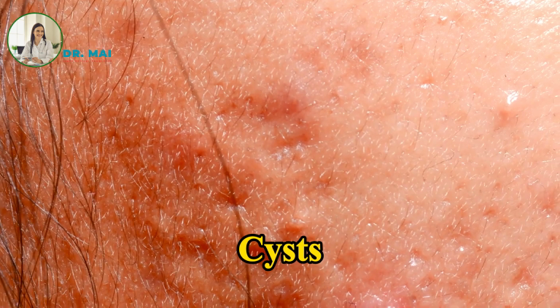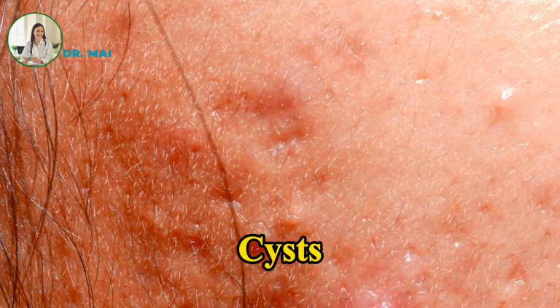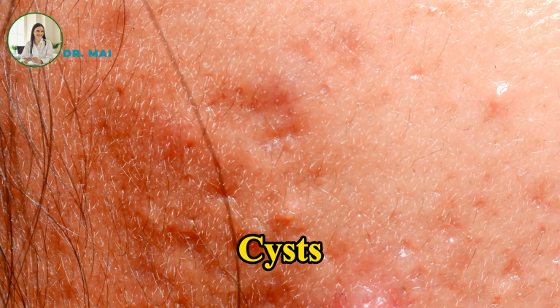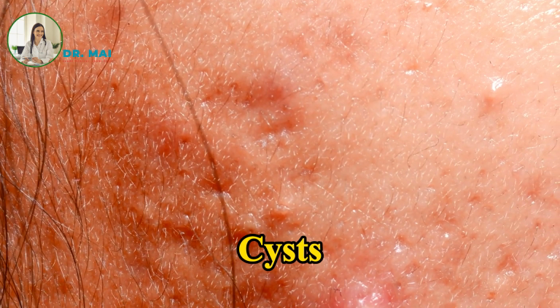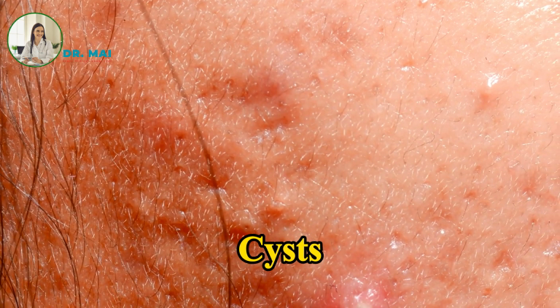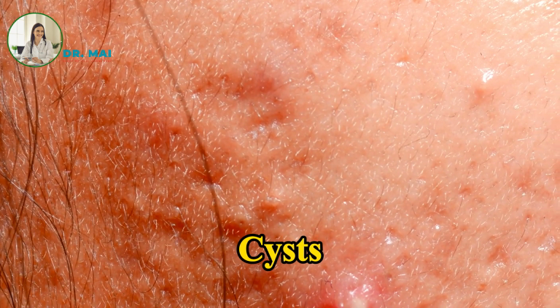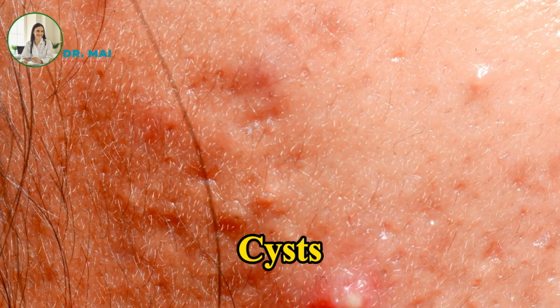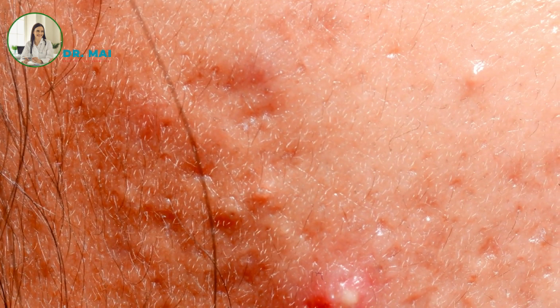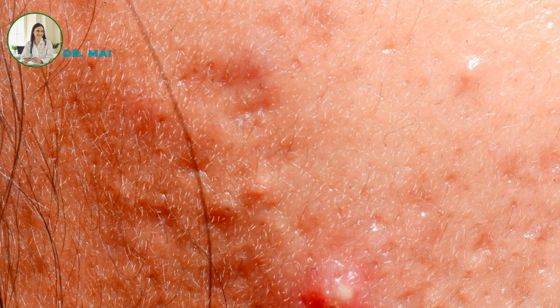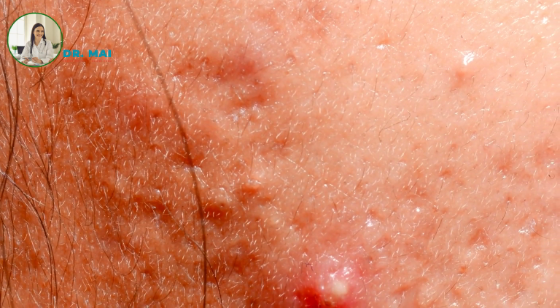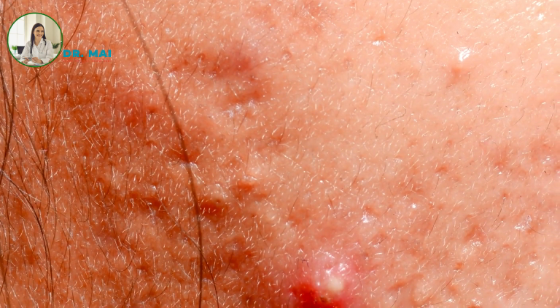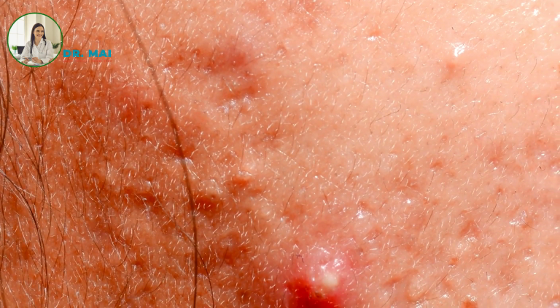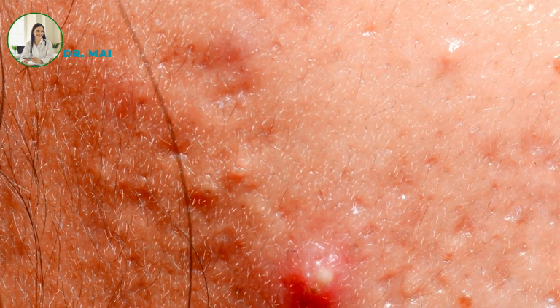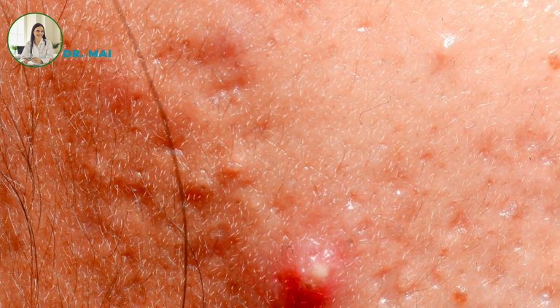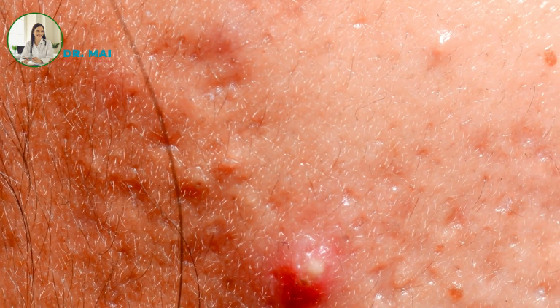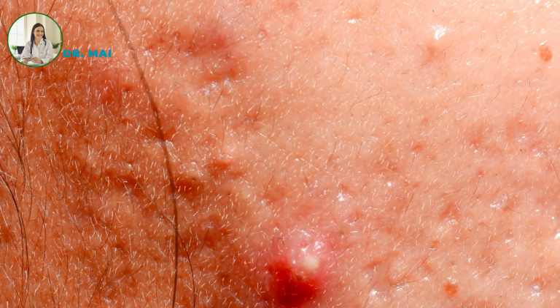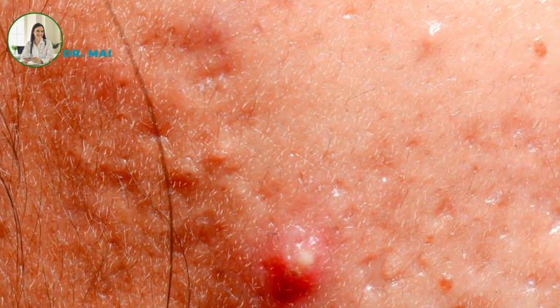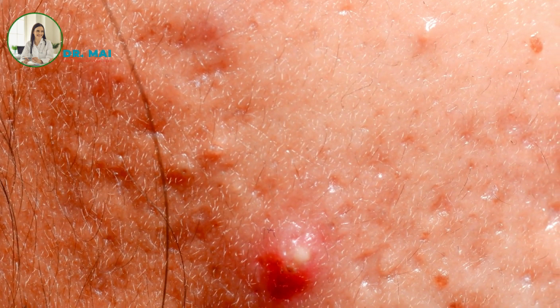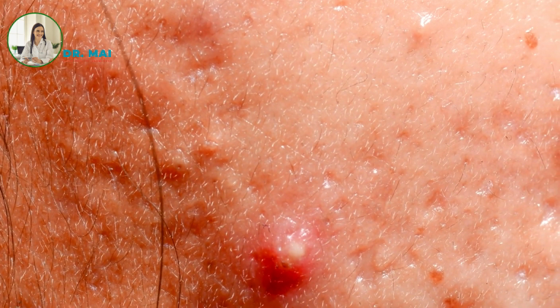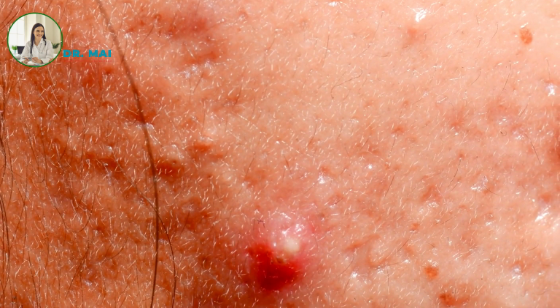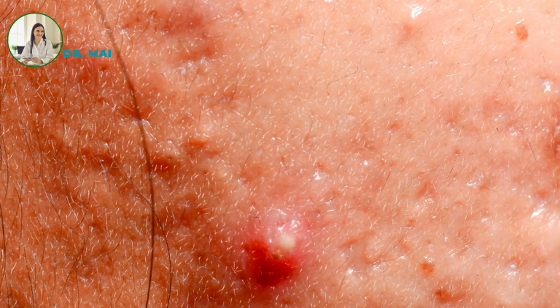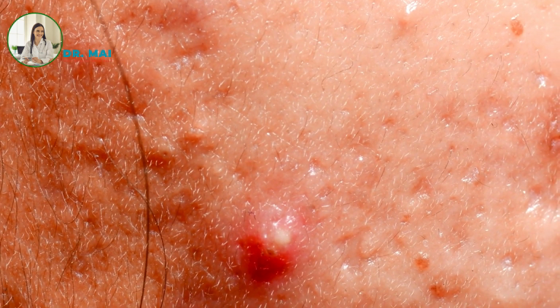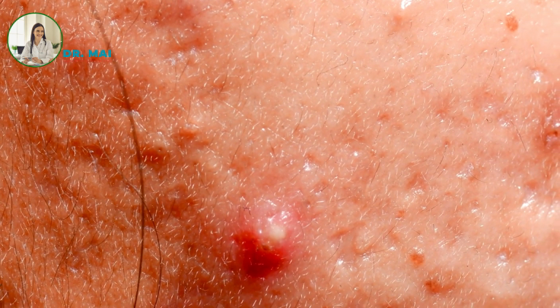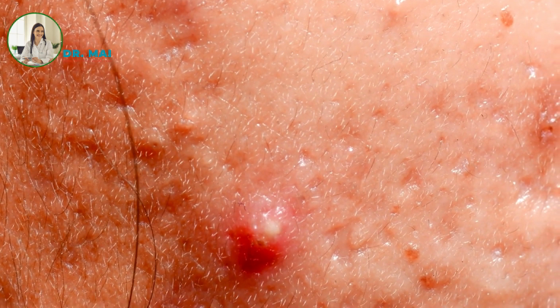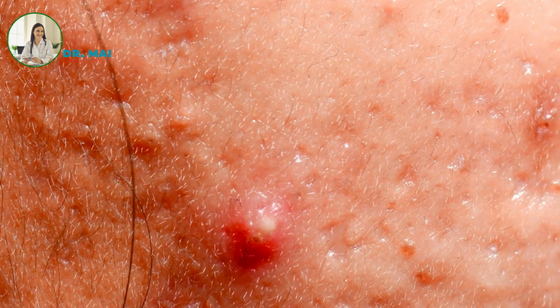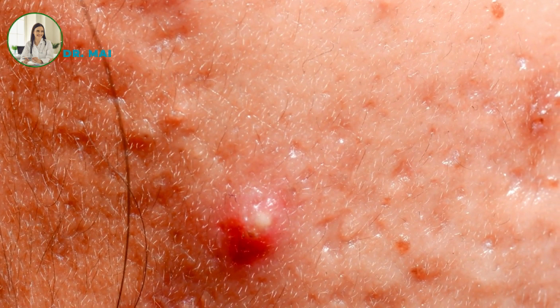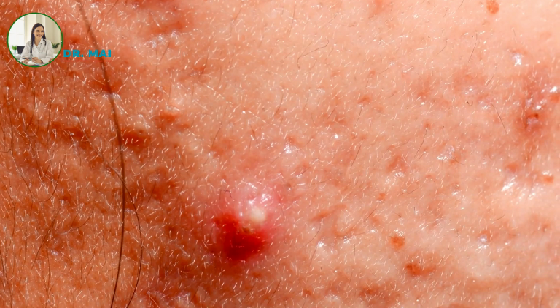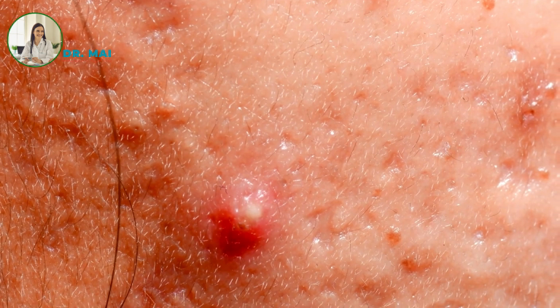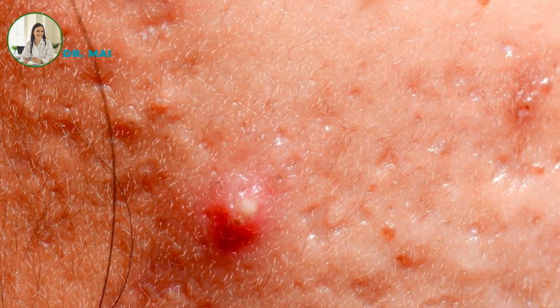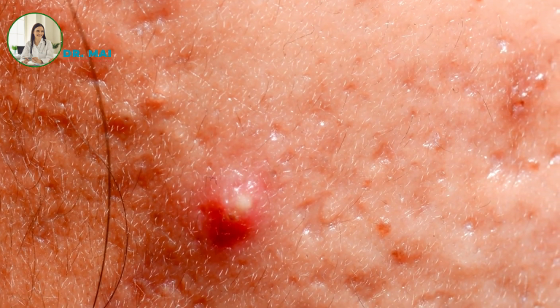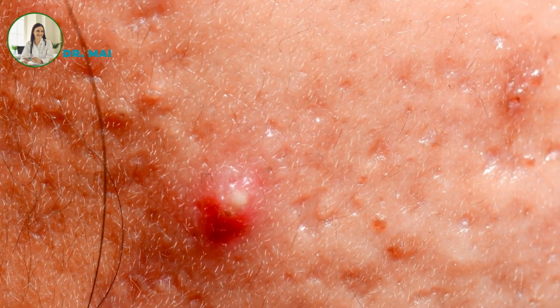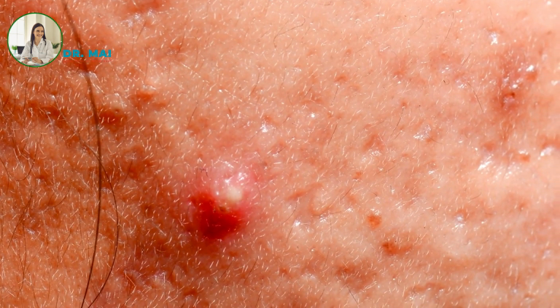Cysts are deep, painful lesions filled with pus, which can lead to scarring if not properly managed.